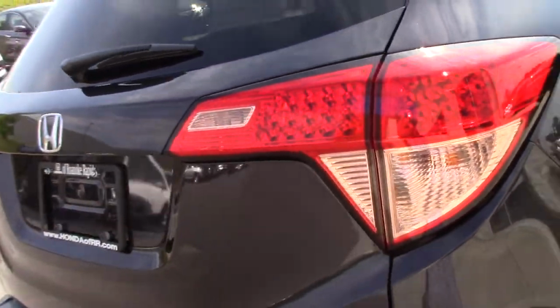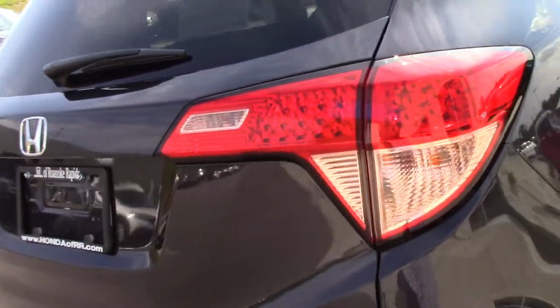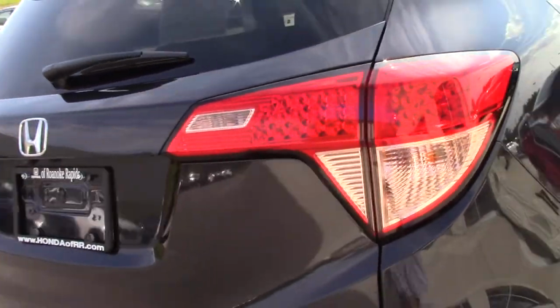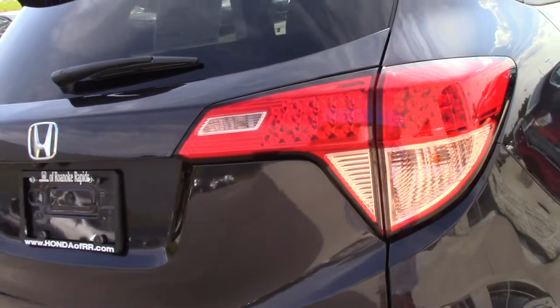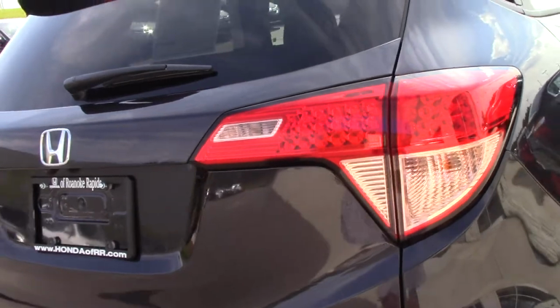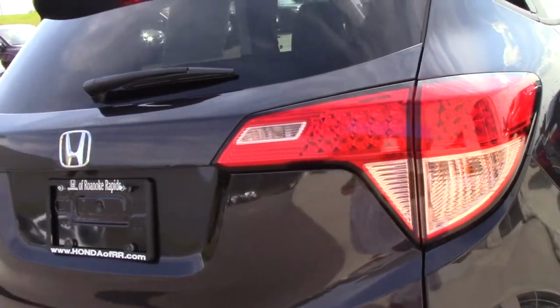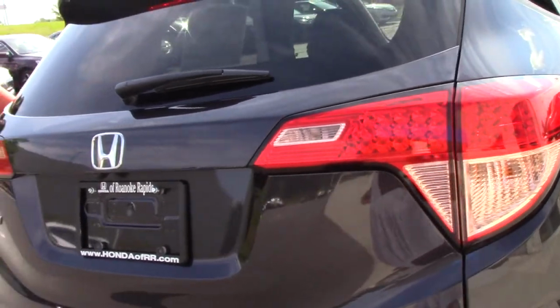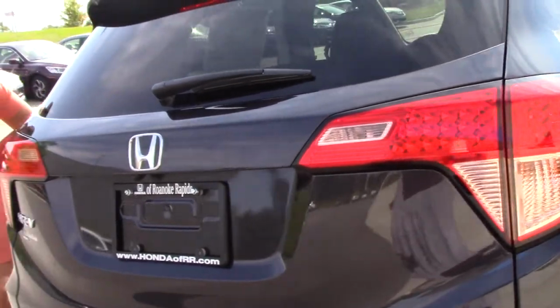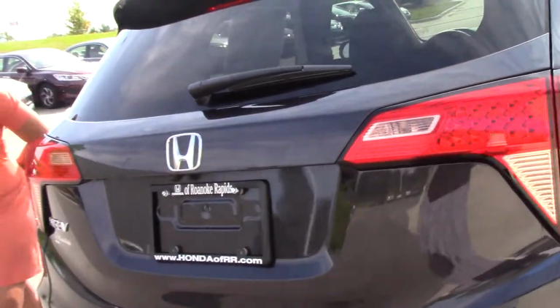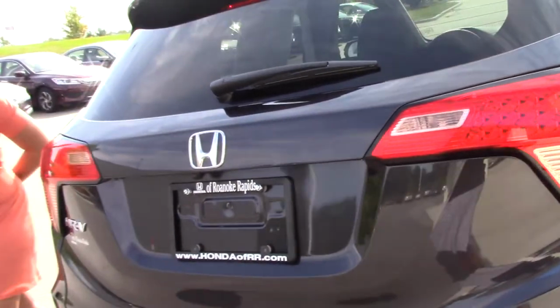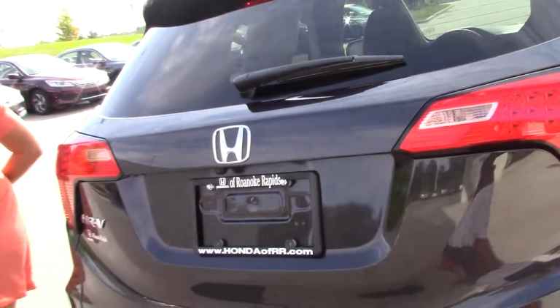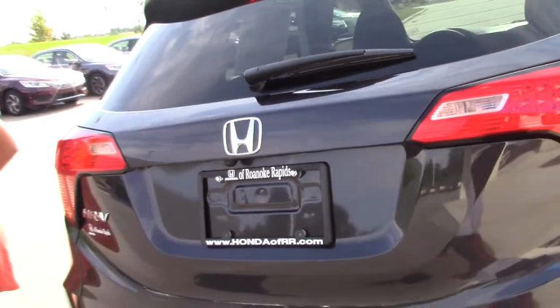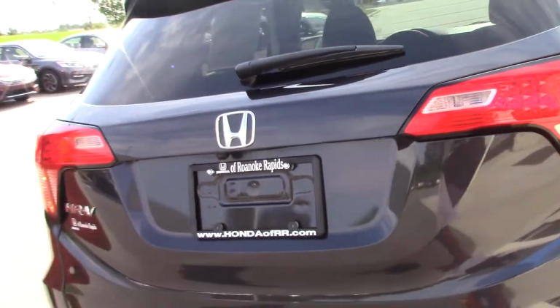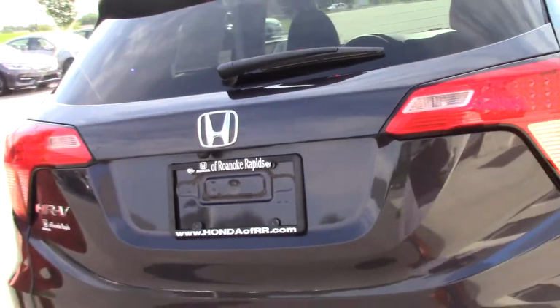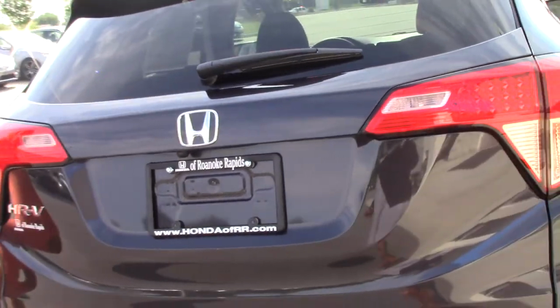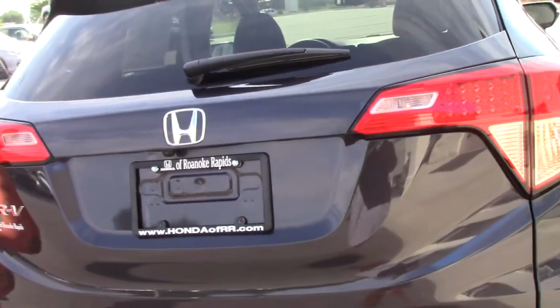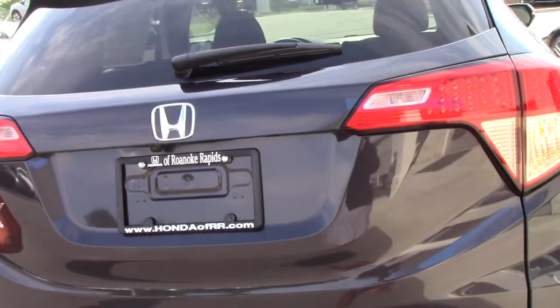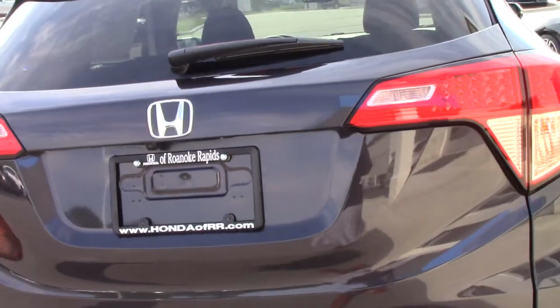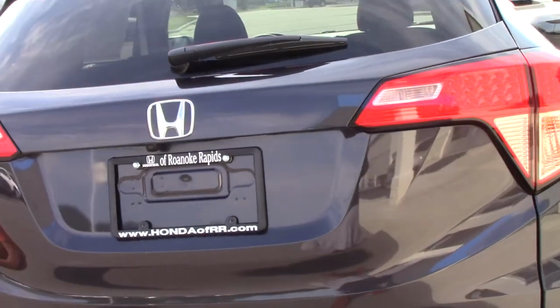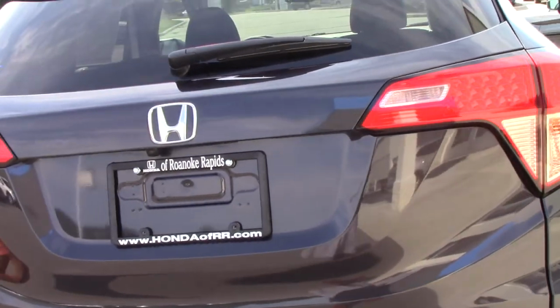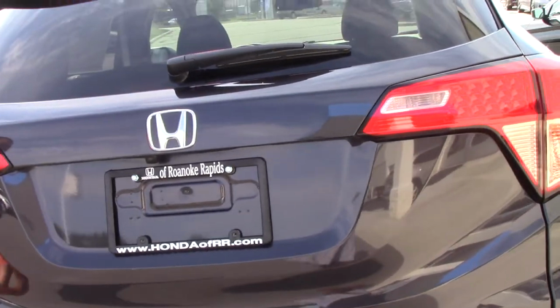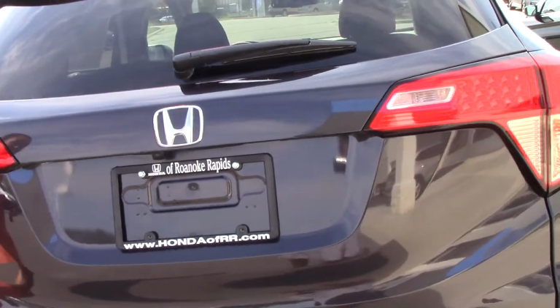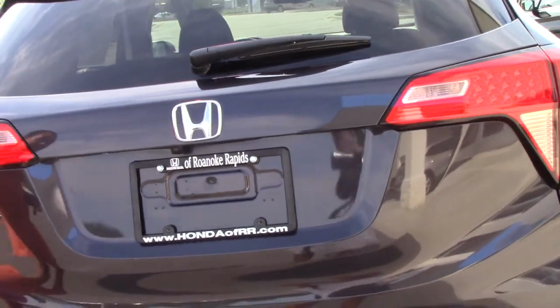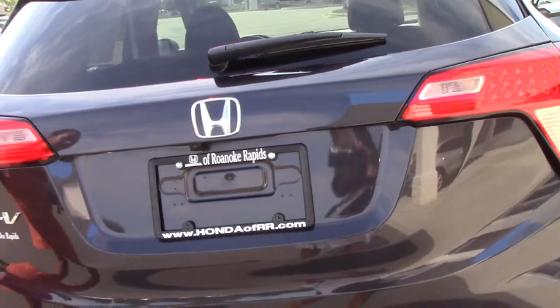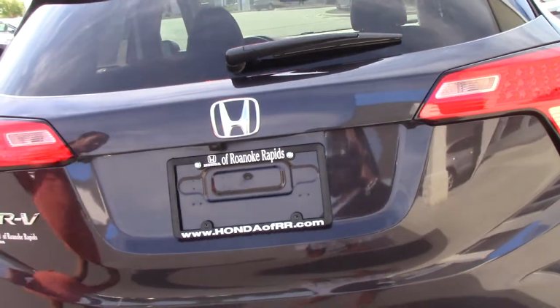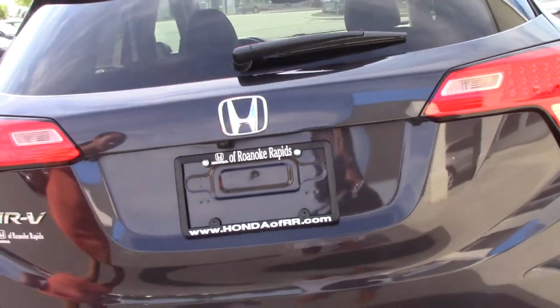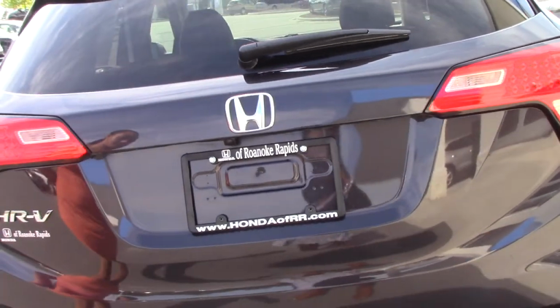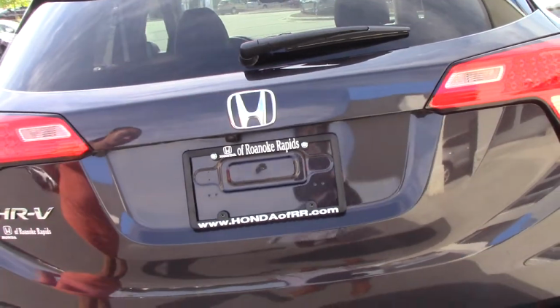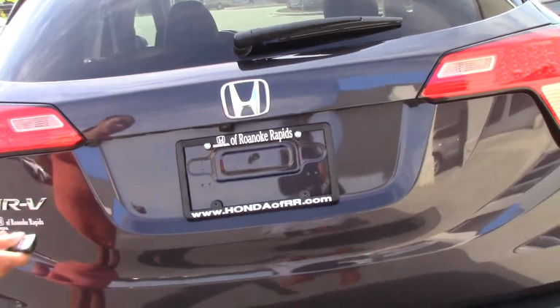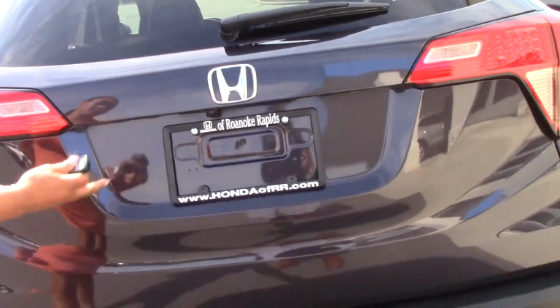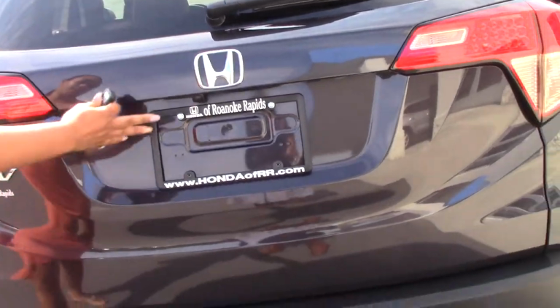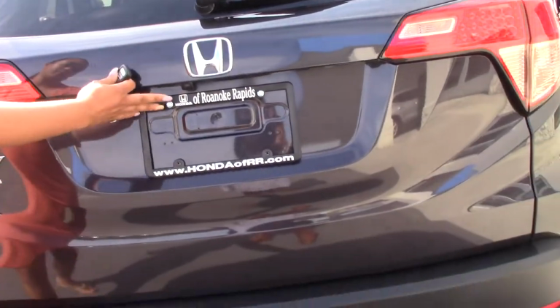As you come around the vehicle, you can see that it has the back up camera.